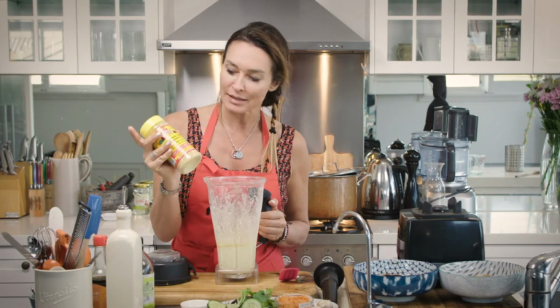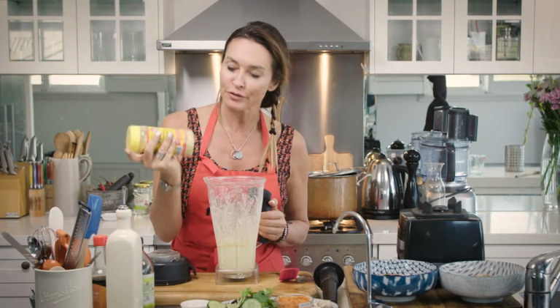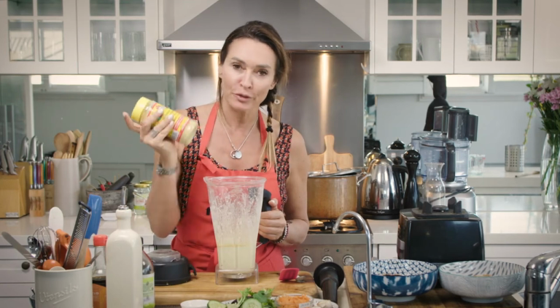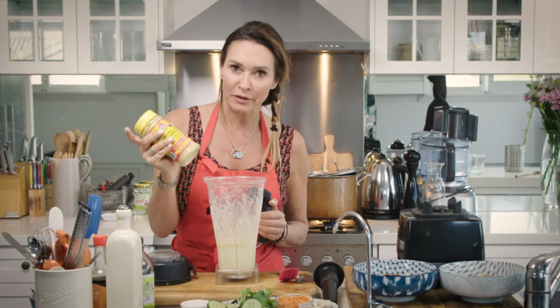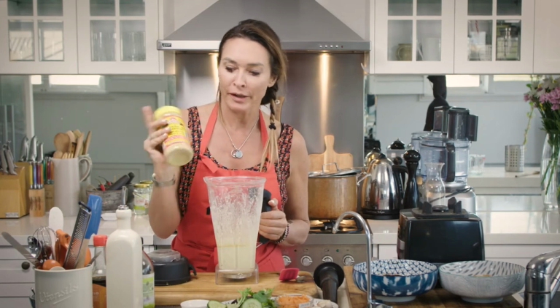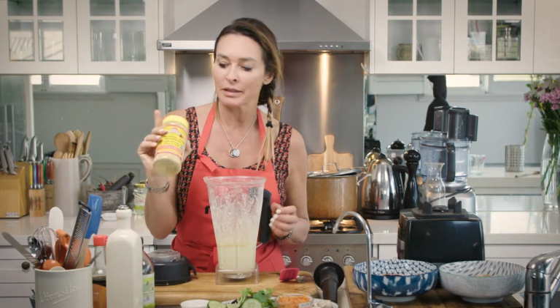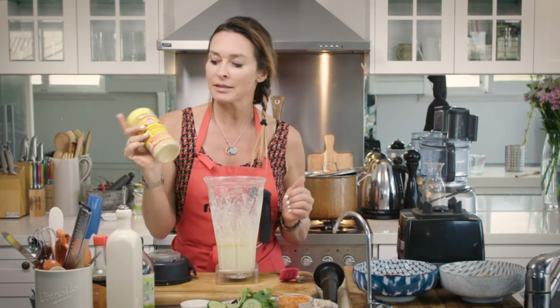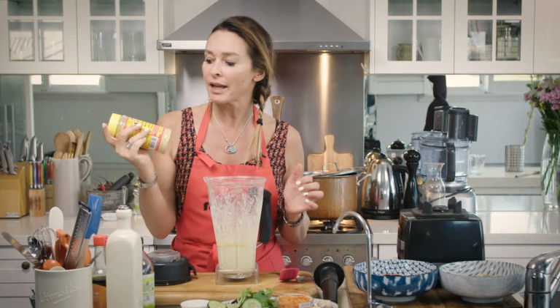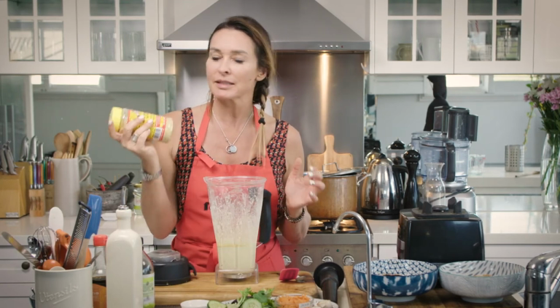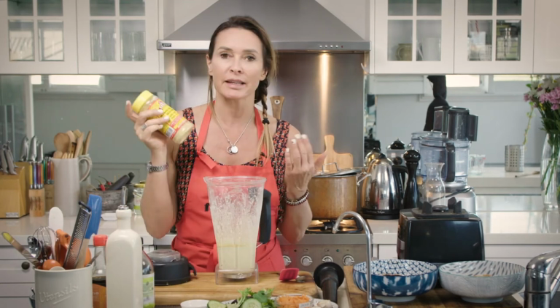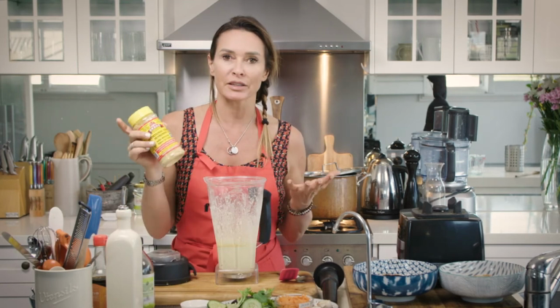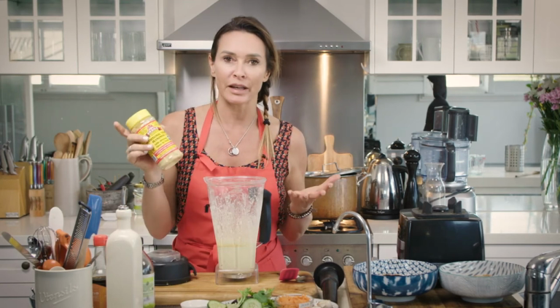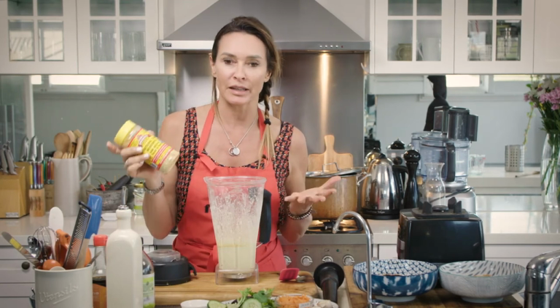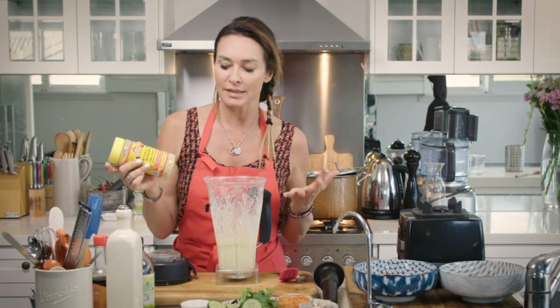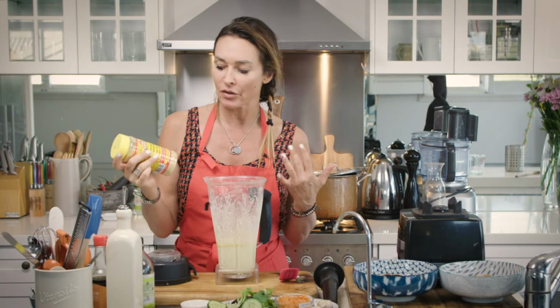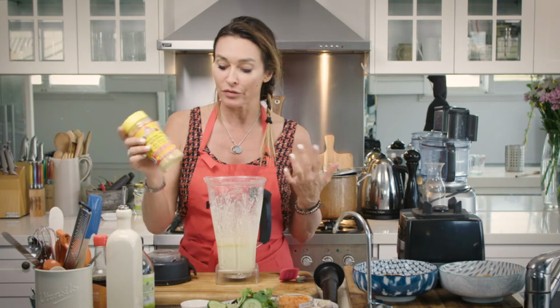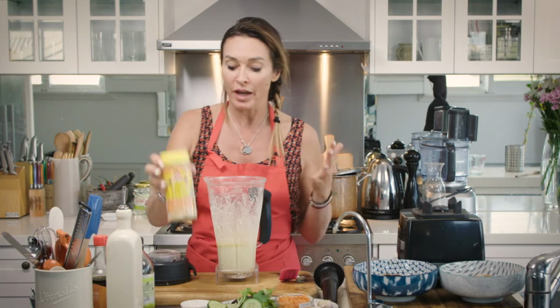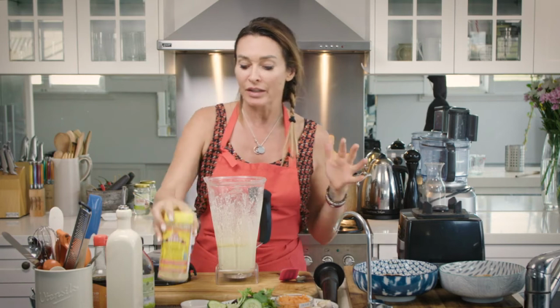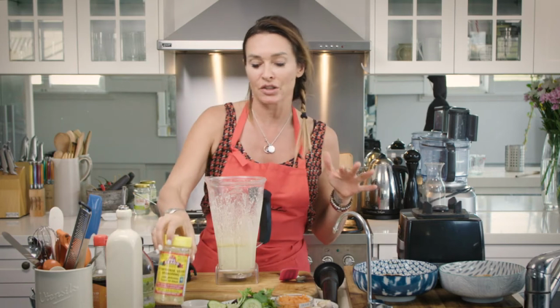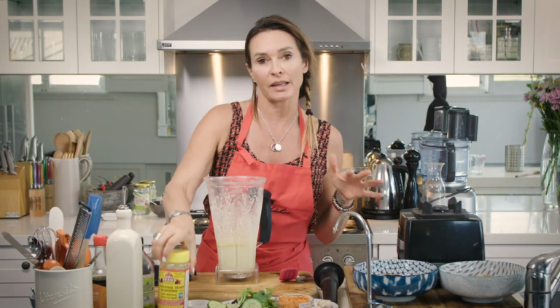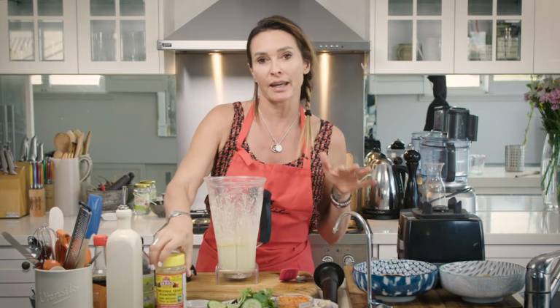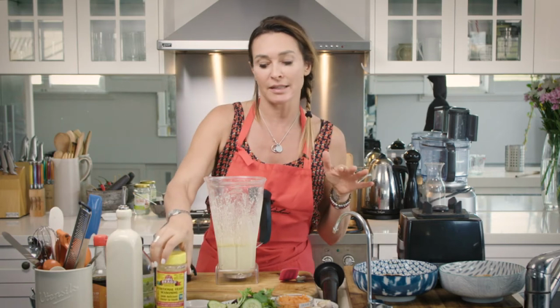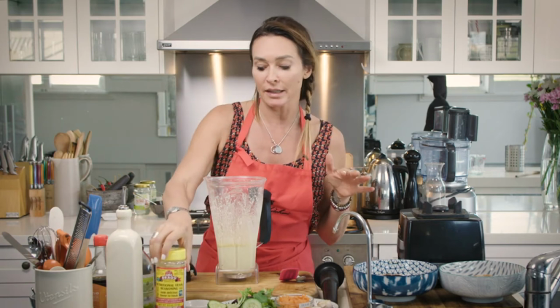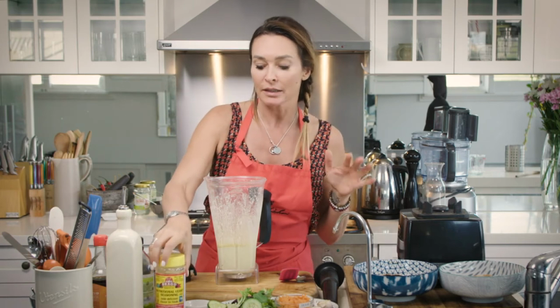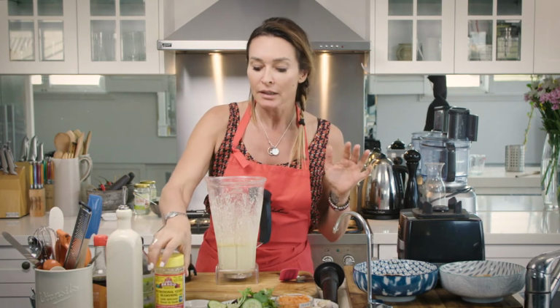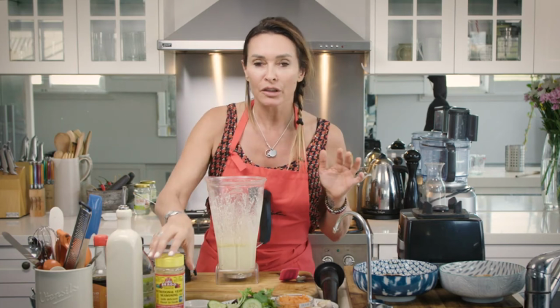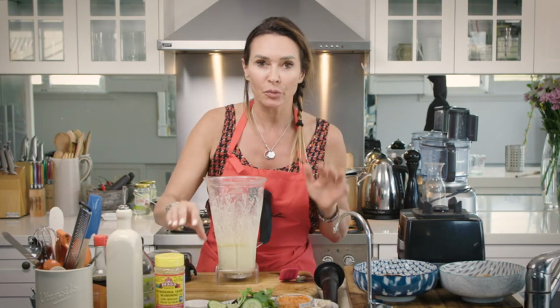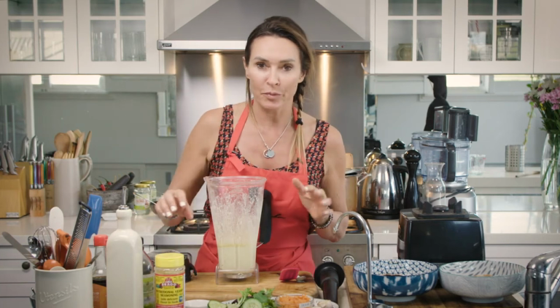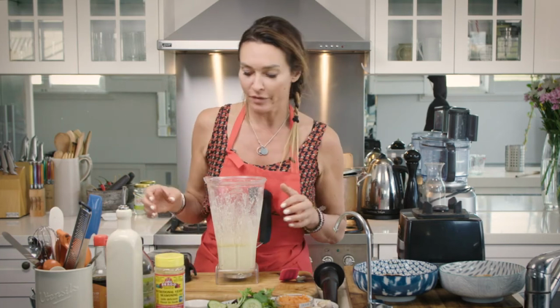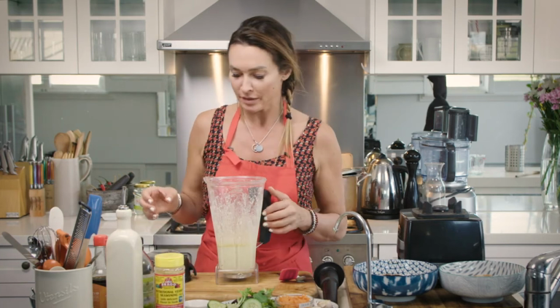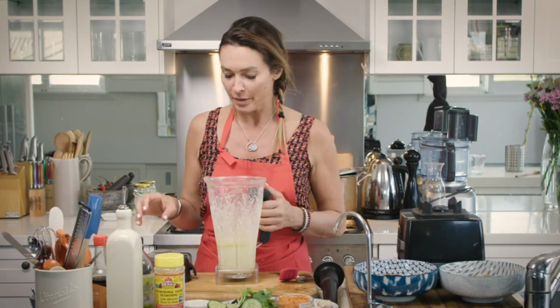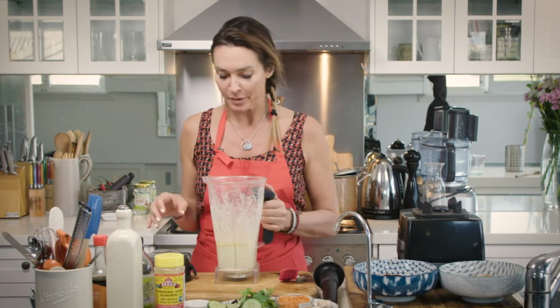It's full of B vitamins and it's deactivated yeast. So if you have any issues like candida, you won't be affected by it.